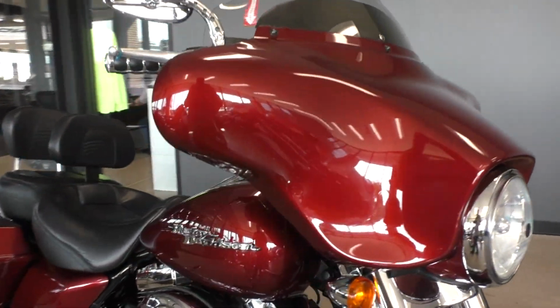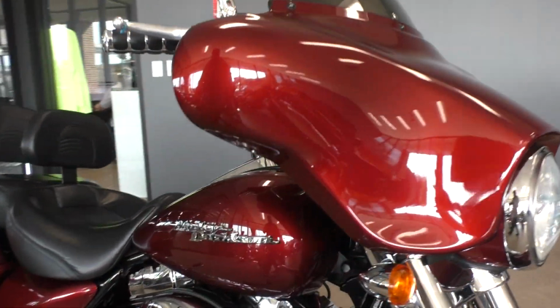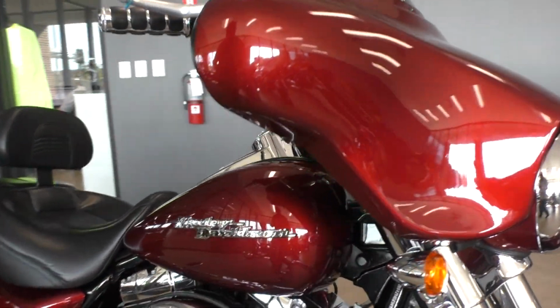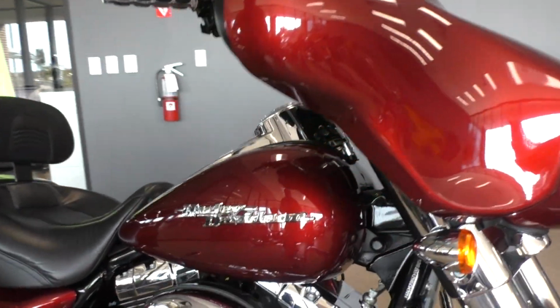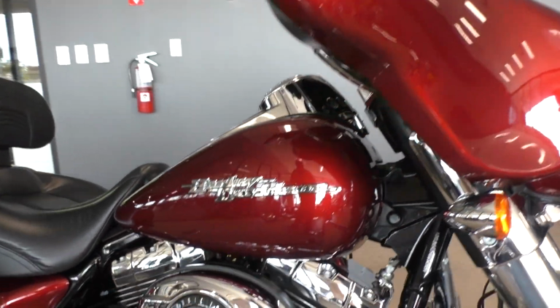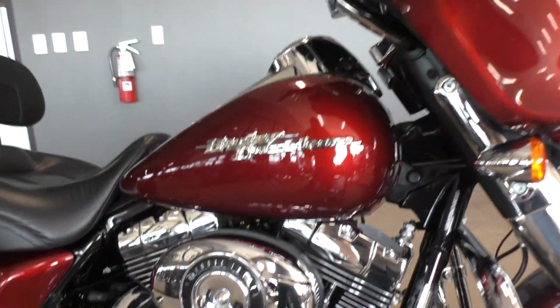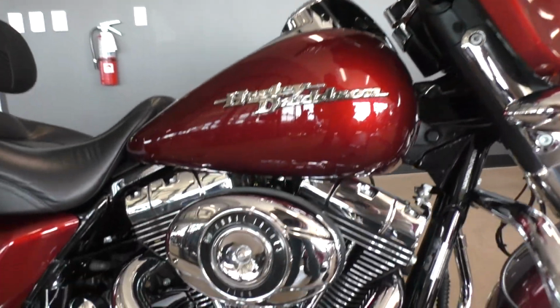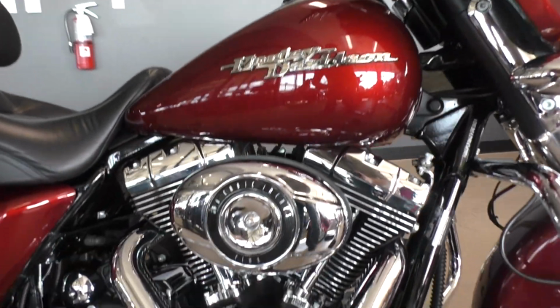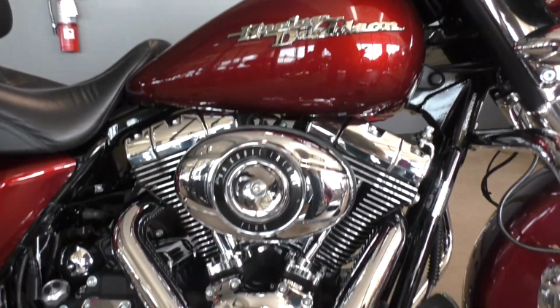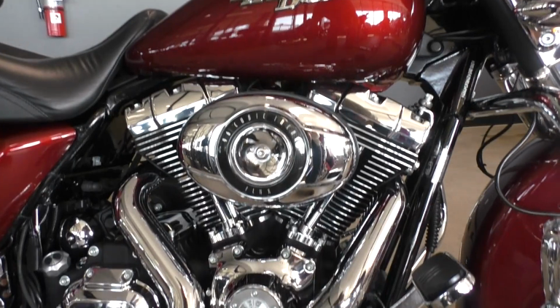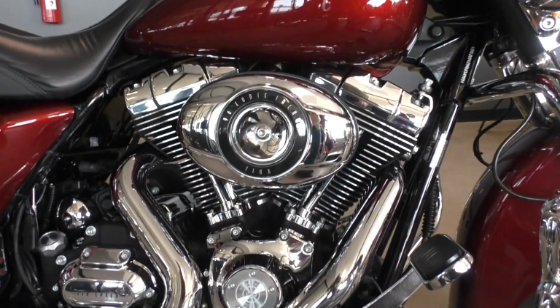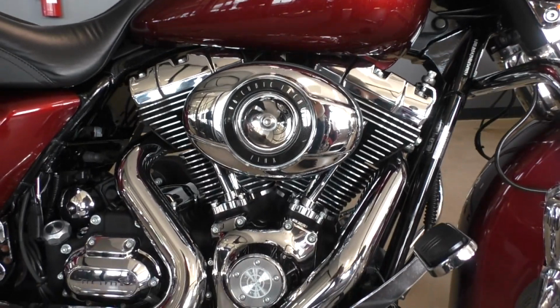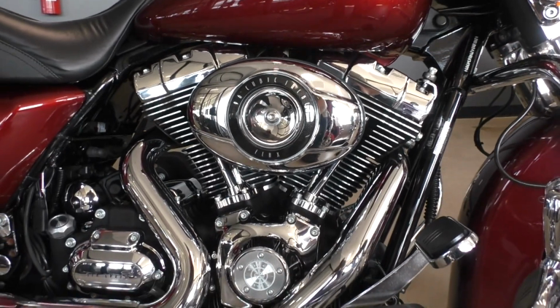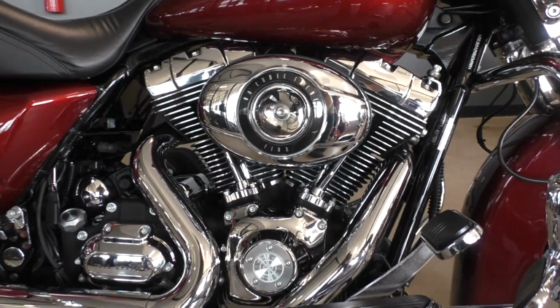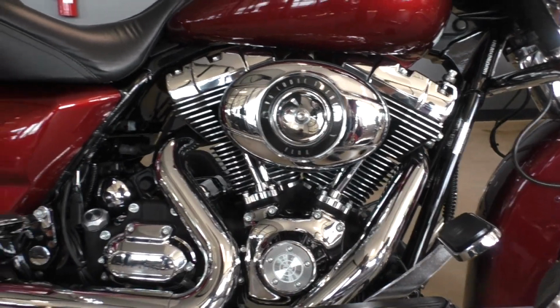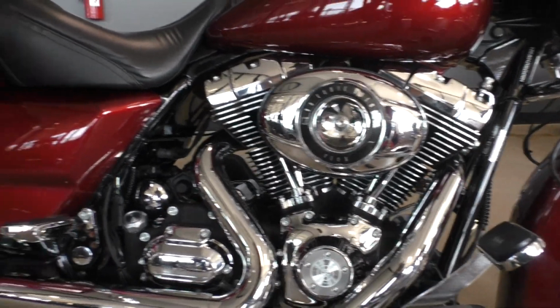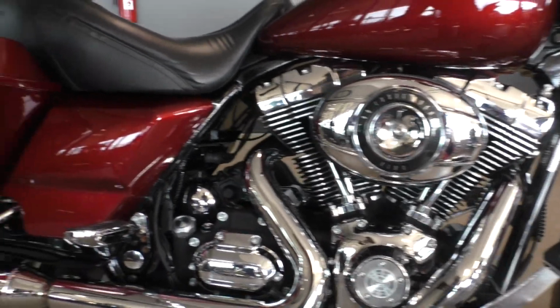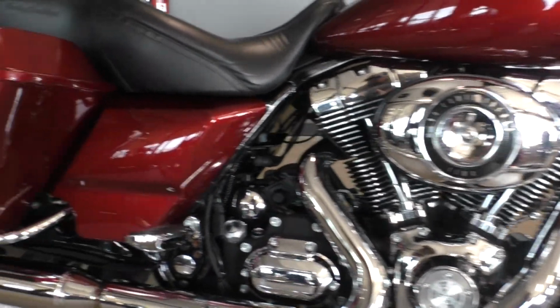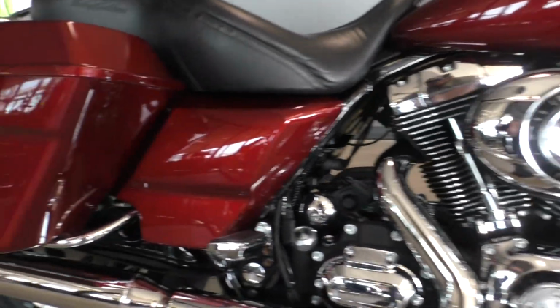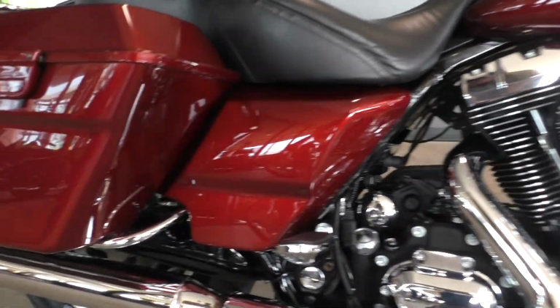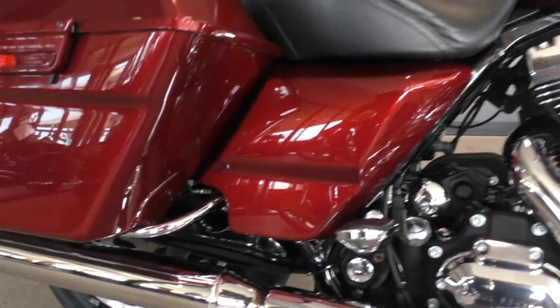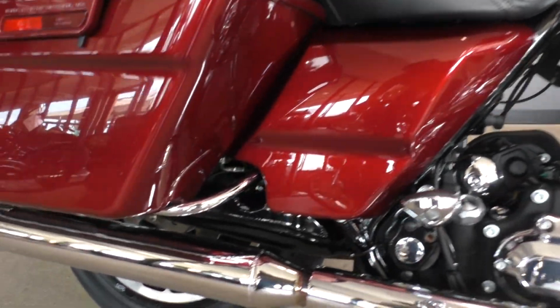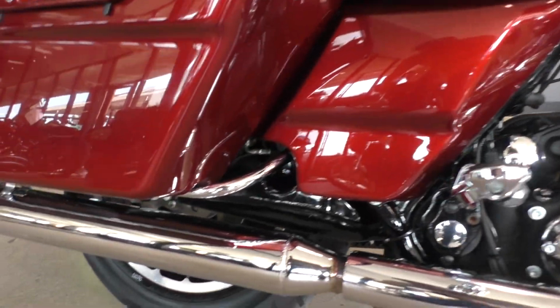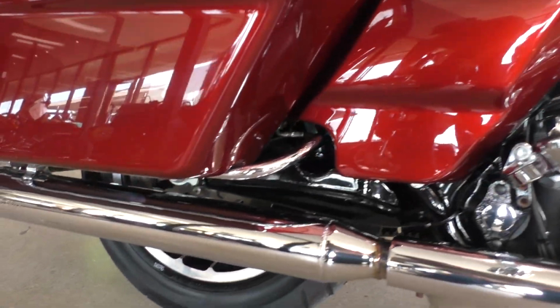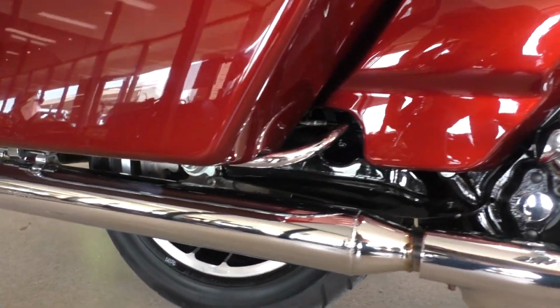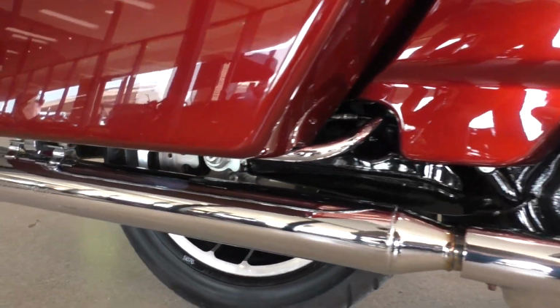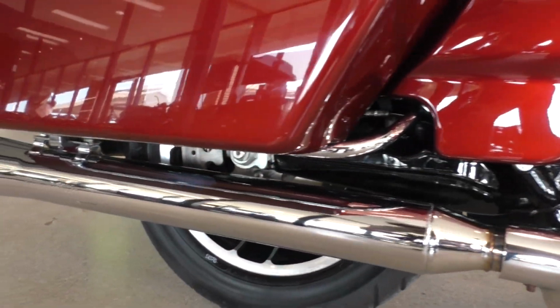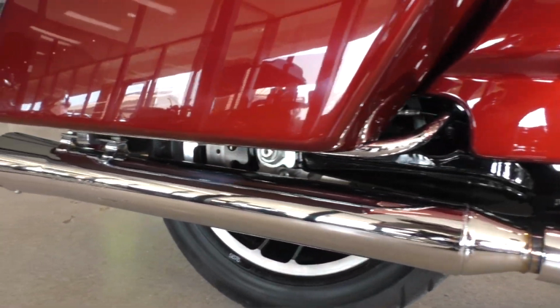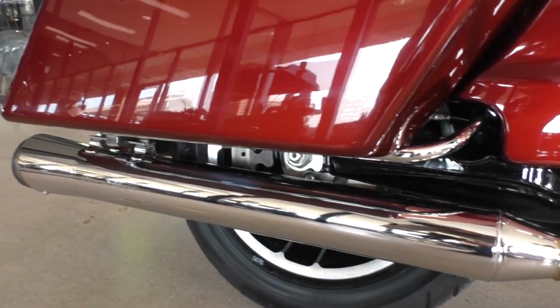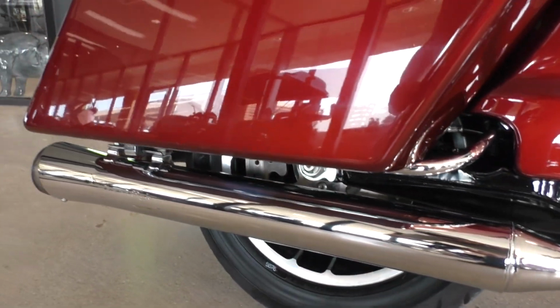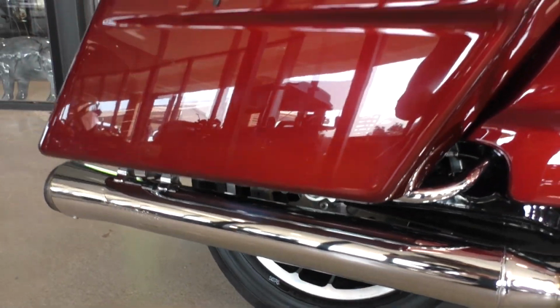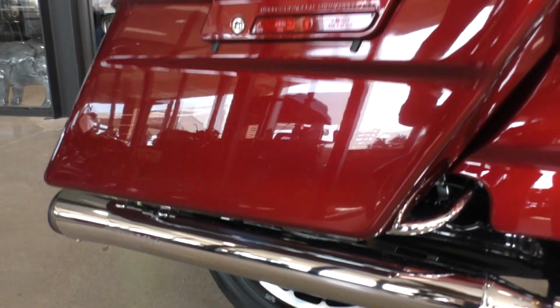Got the 96-inch fuel-injected Twin Cam, six-speed transmission, and it's got a Screaming Eagle slip-on pipe.